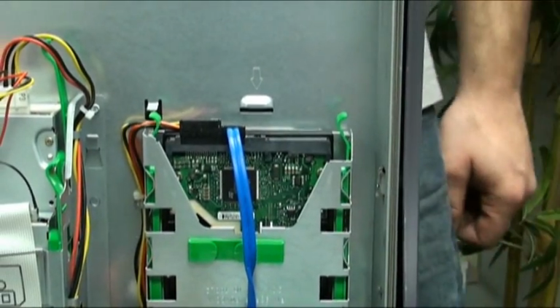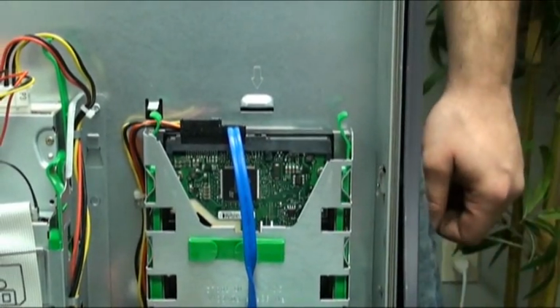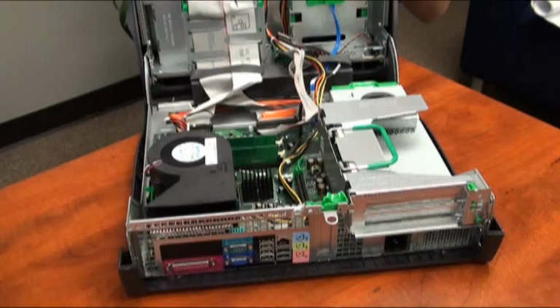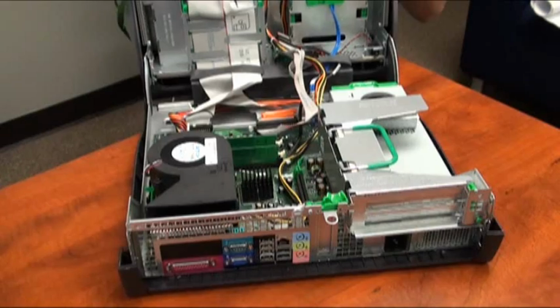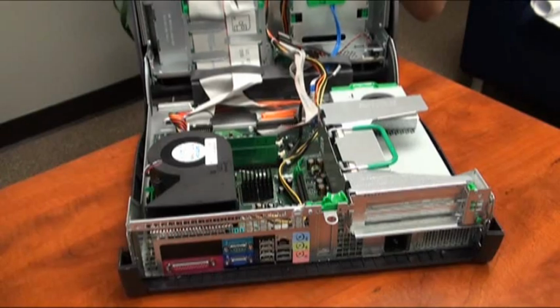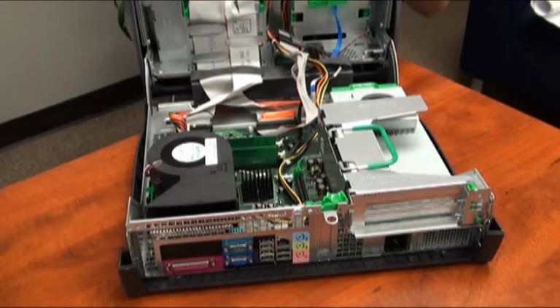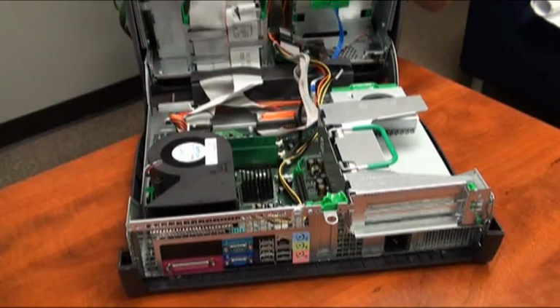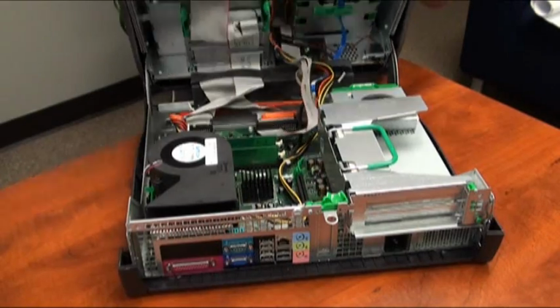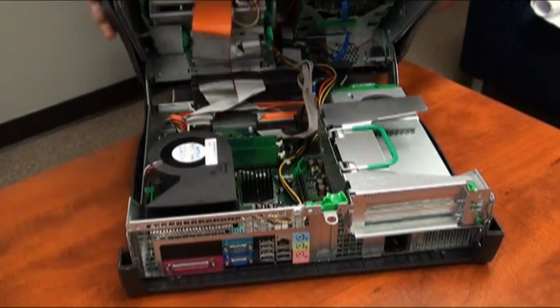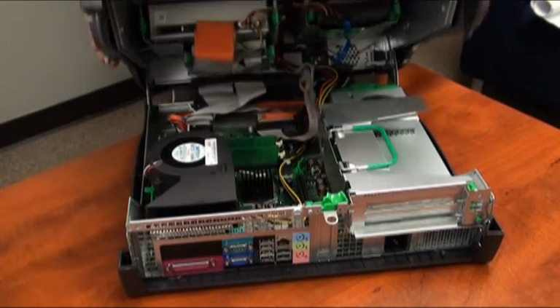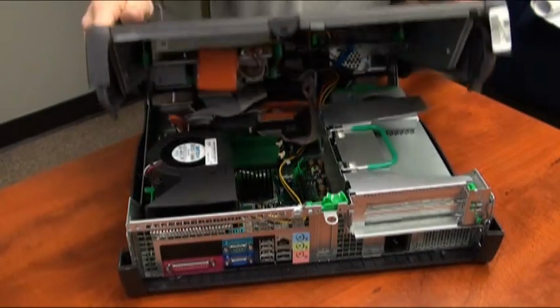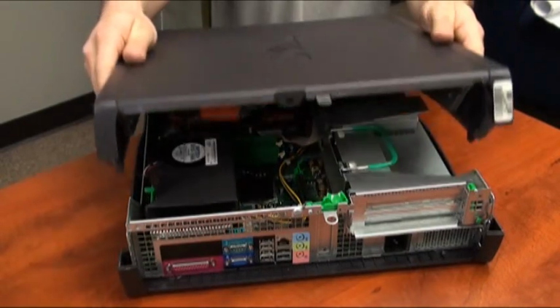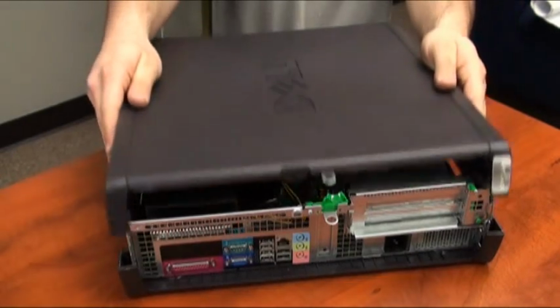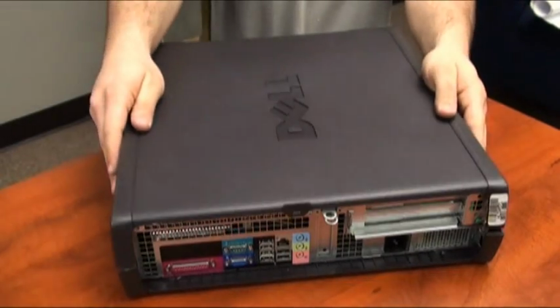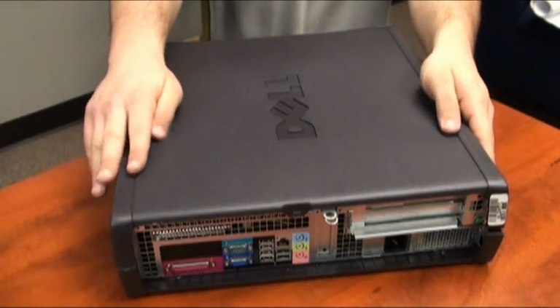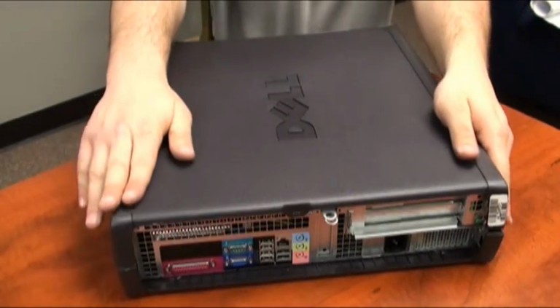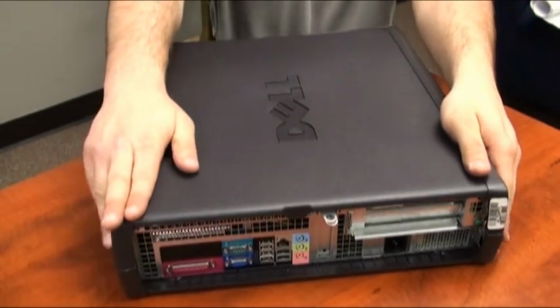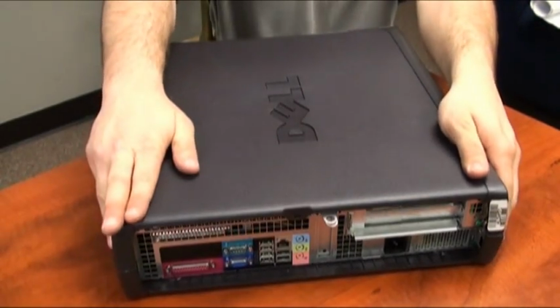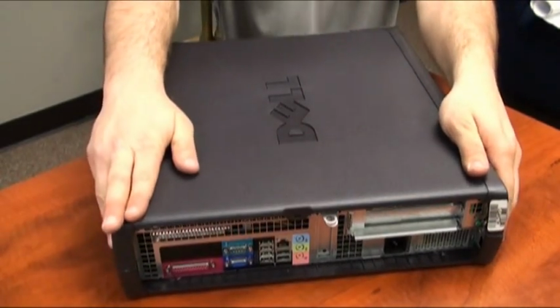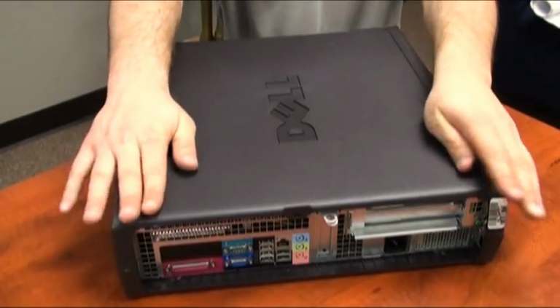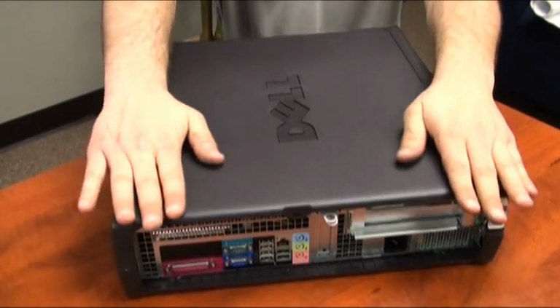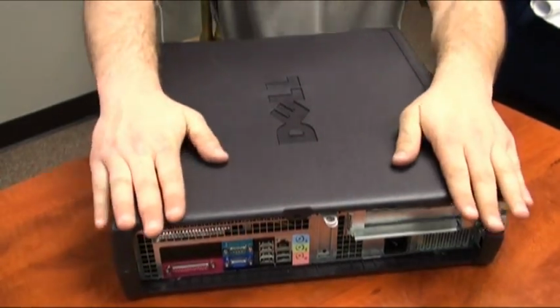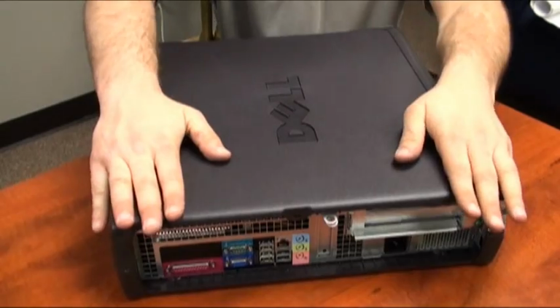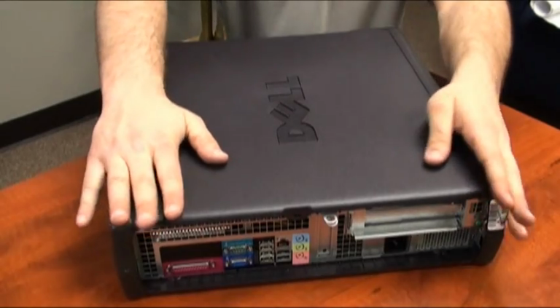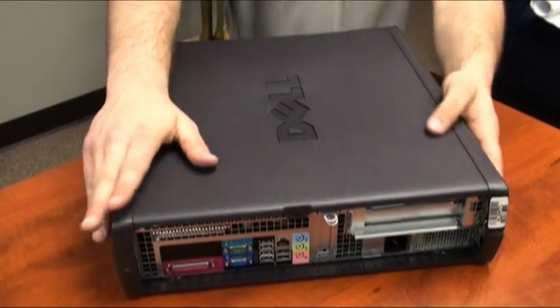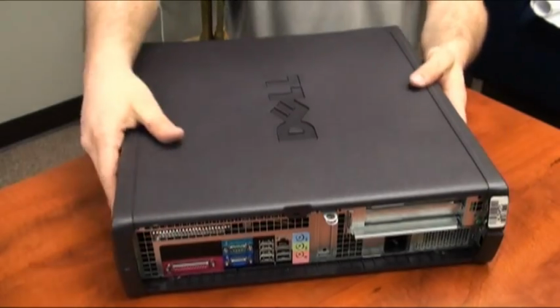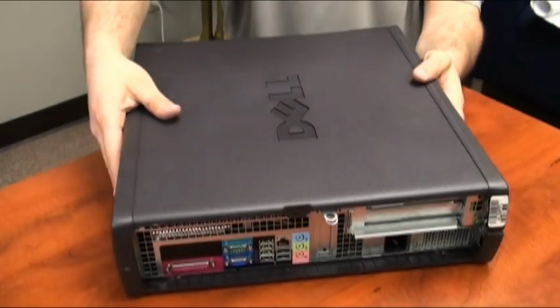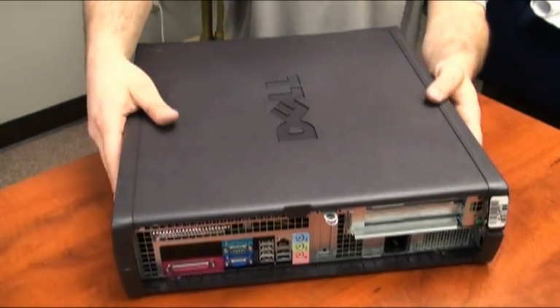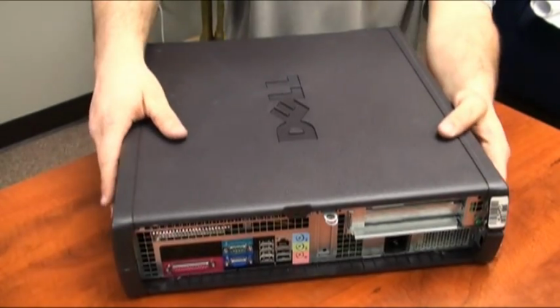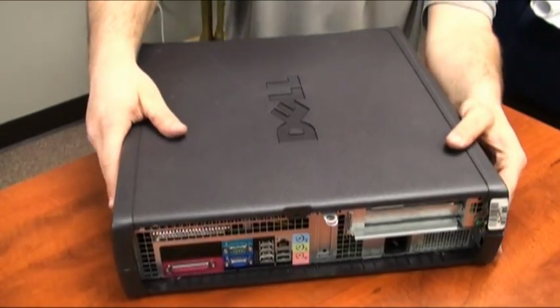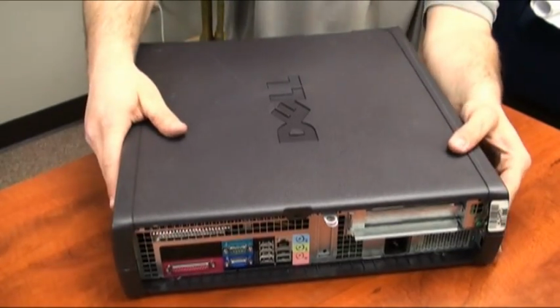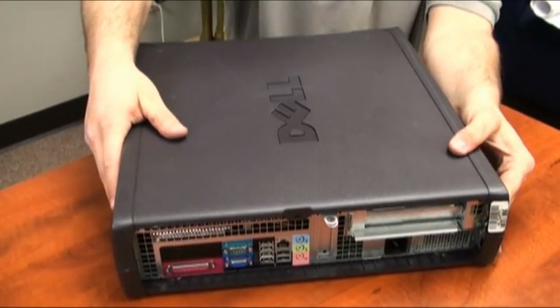After that, you may now close the case and you have replaced the hard drive and reseated the hard drive cables.